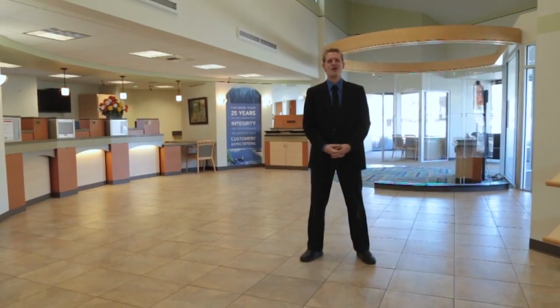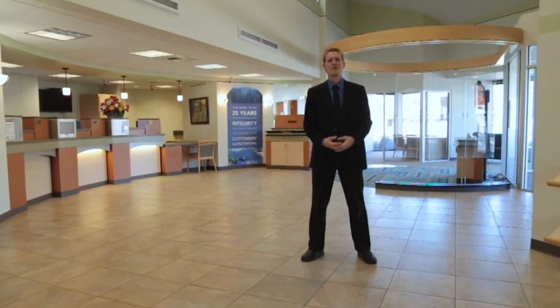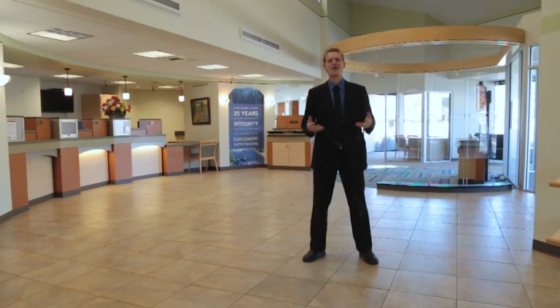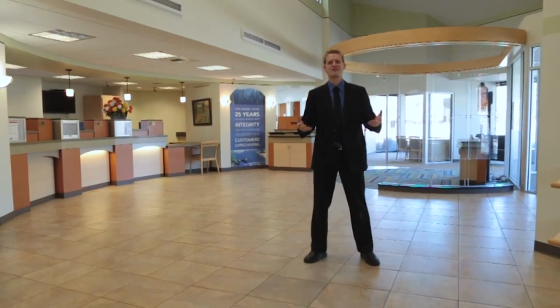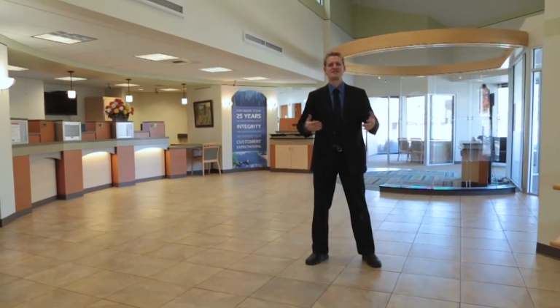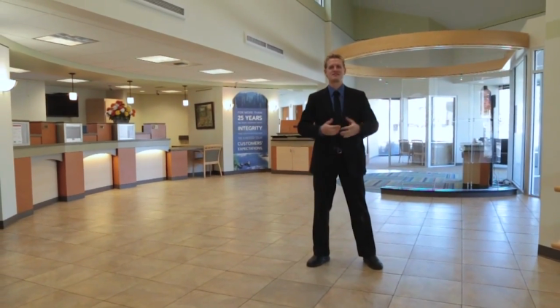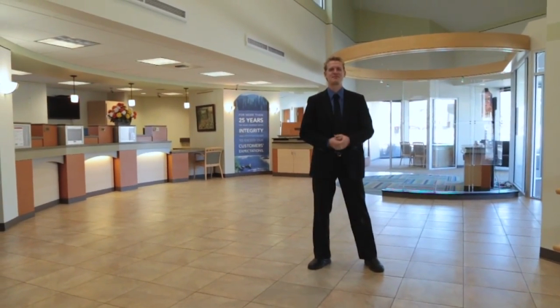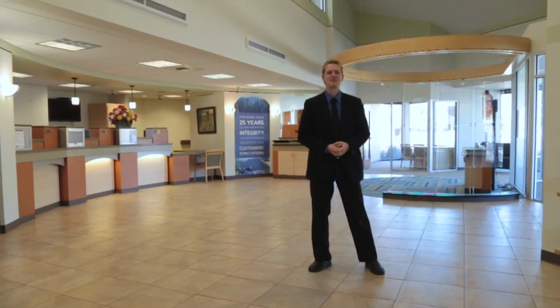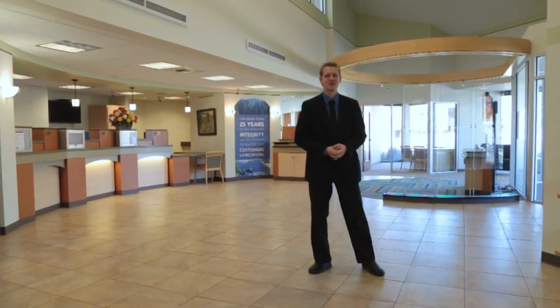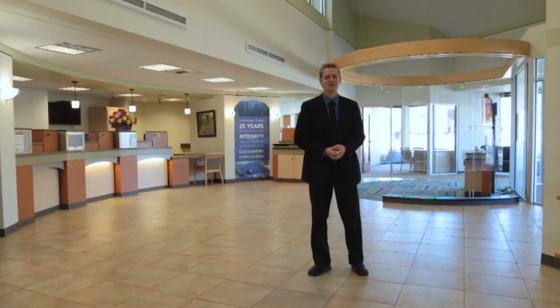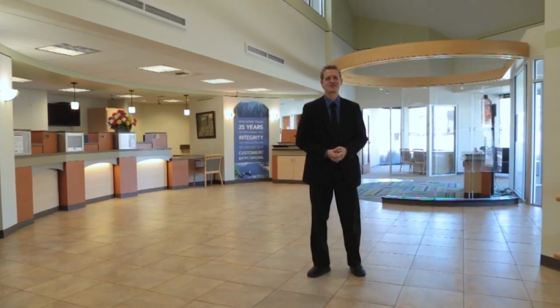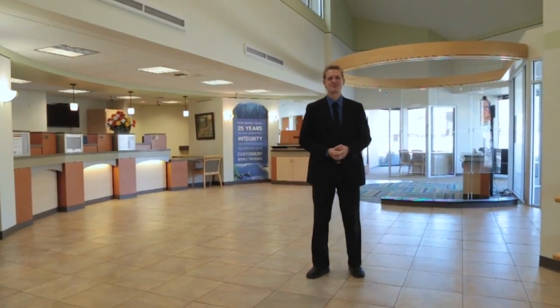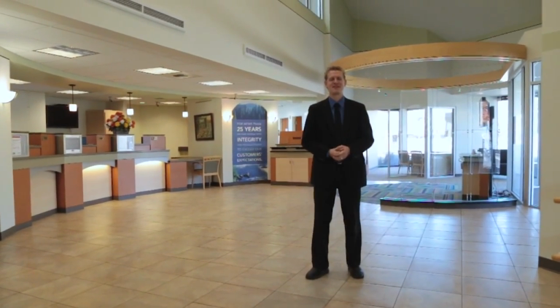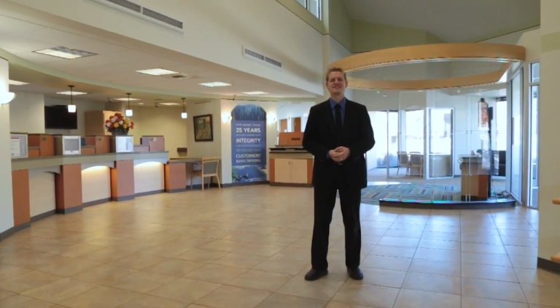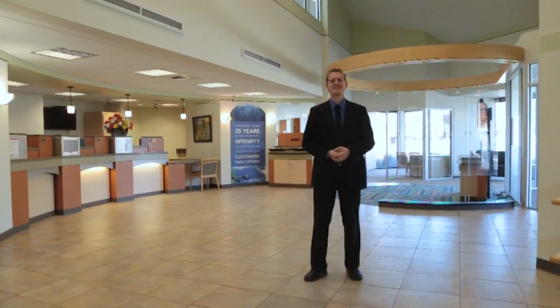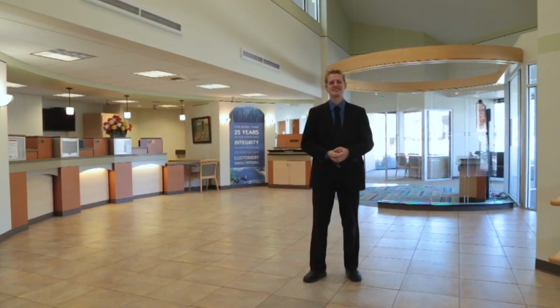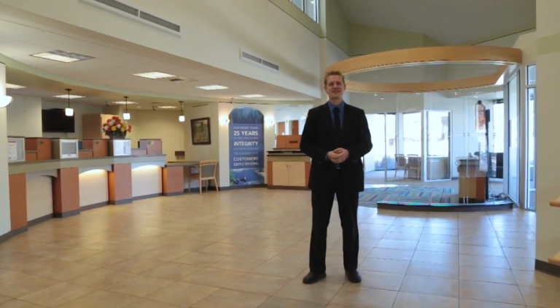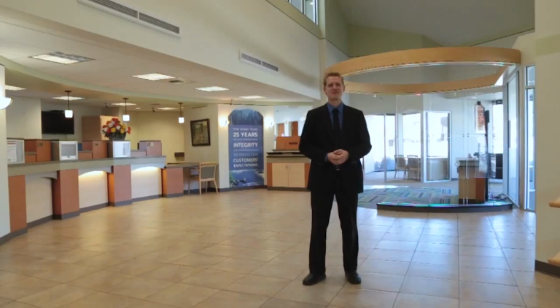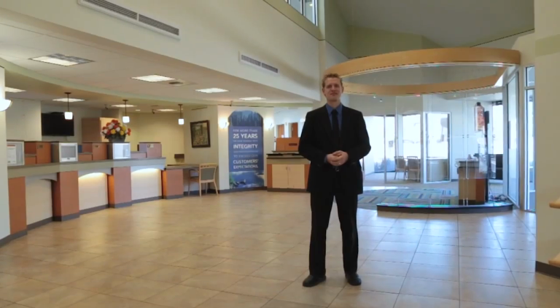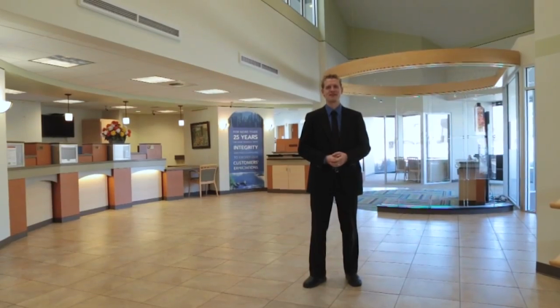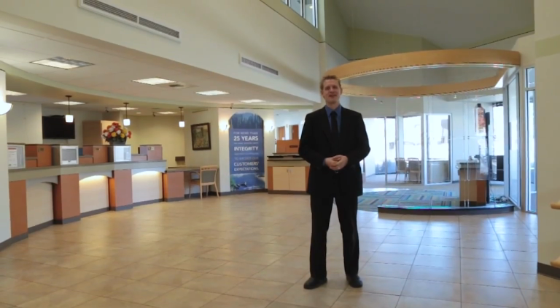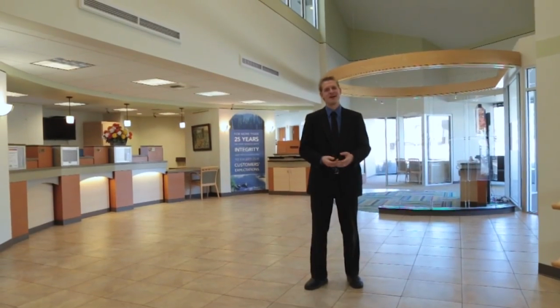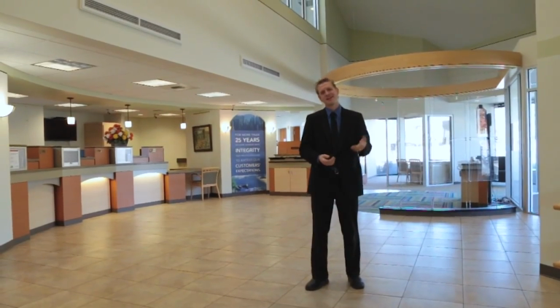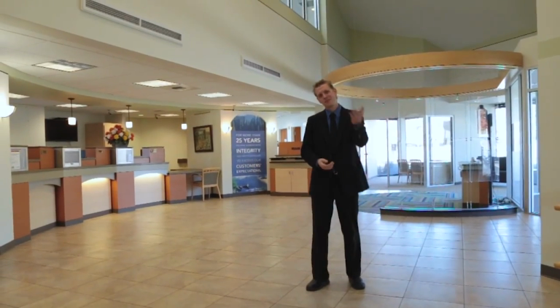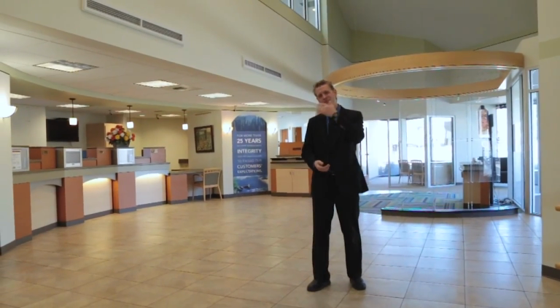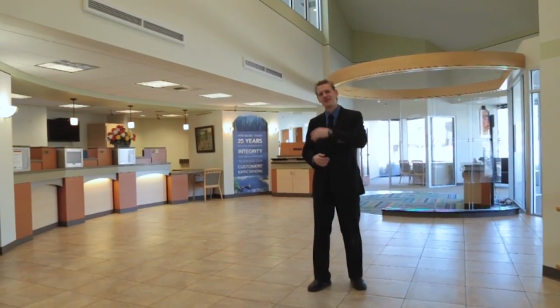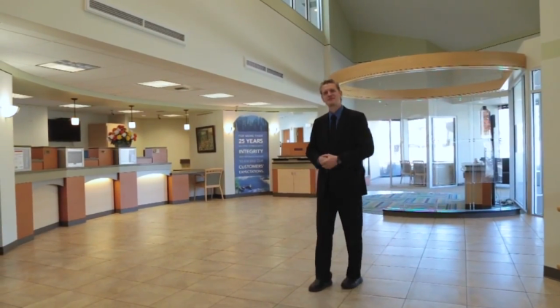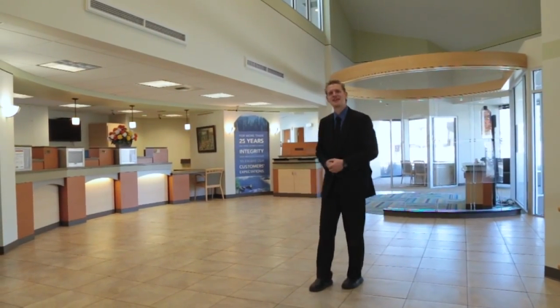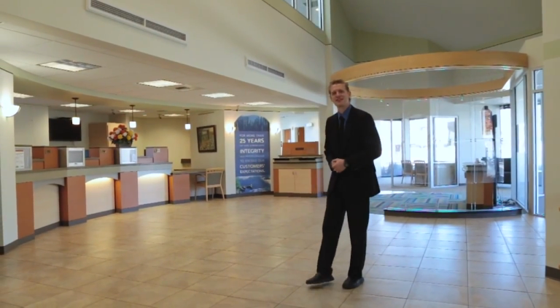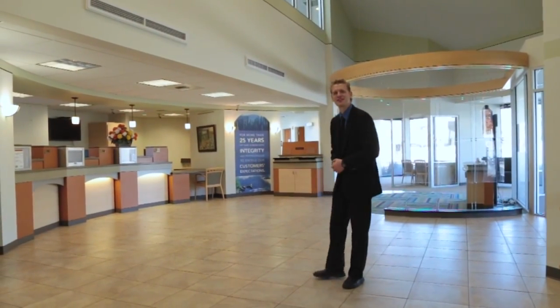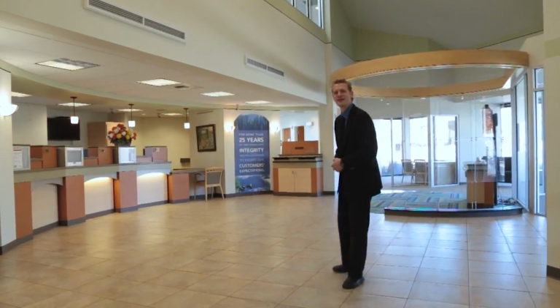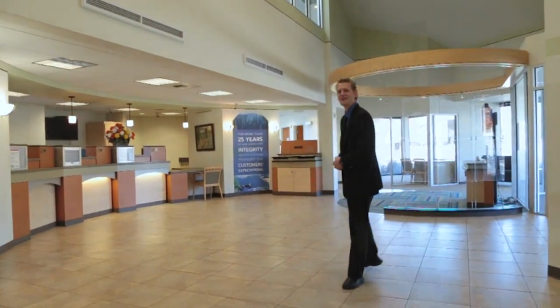Welcome to this beautiful commercial space in the center of Redmond. Come with me as we take a look around.